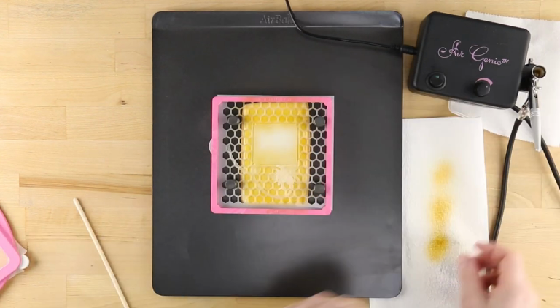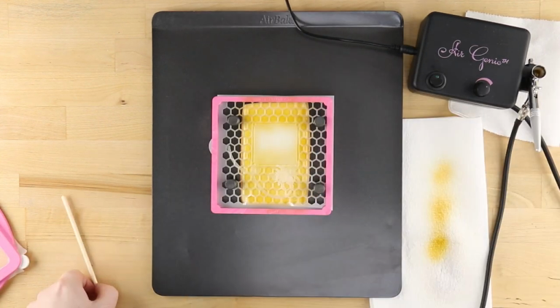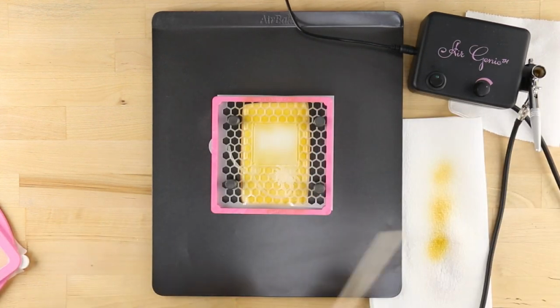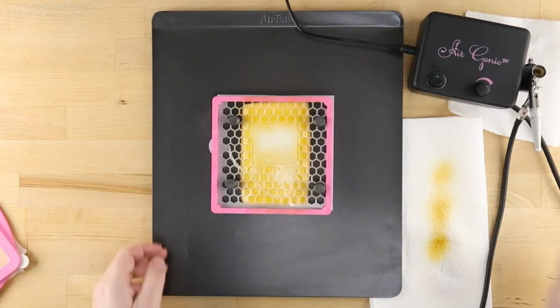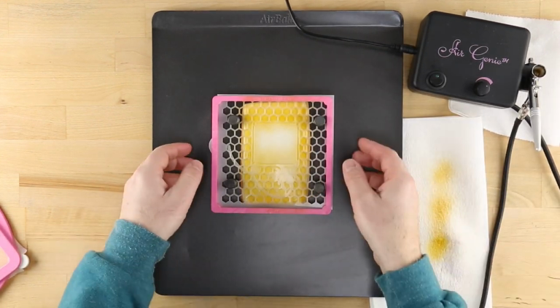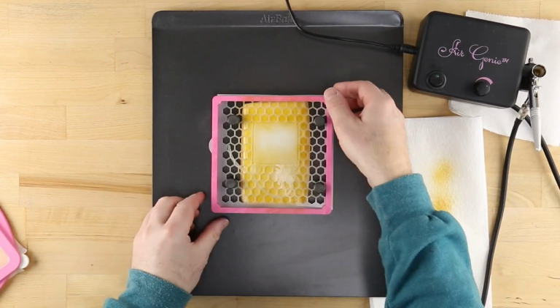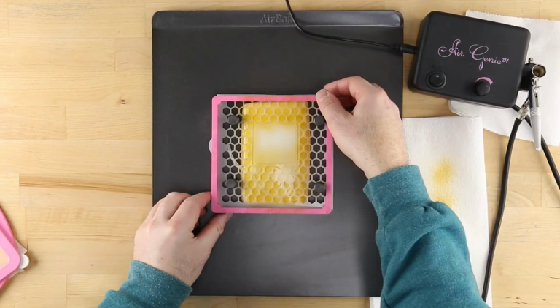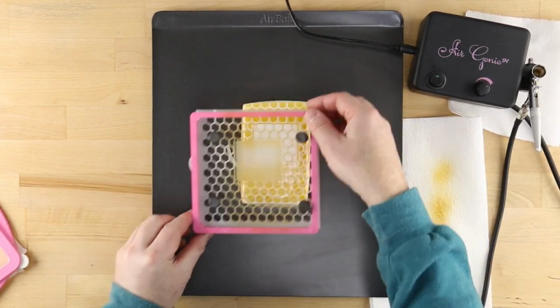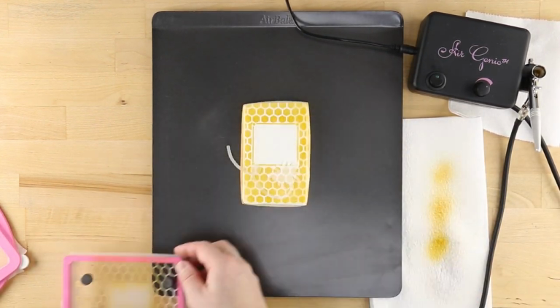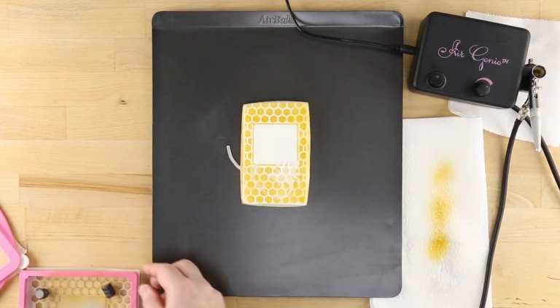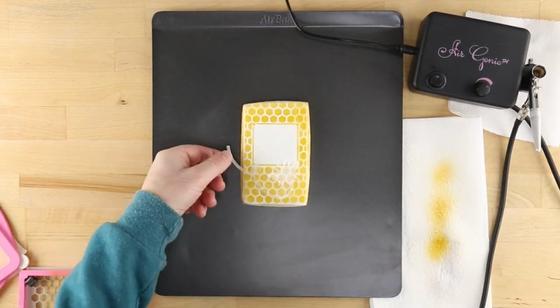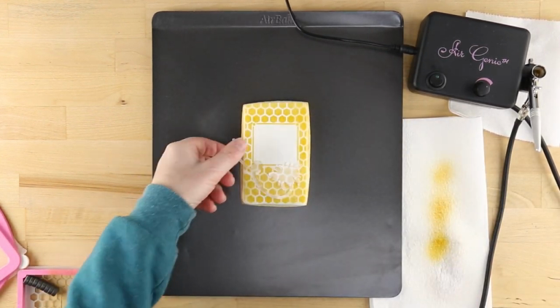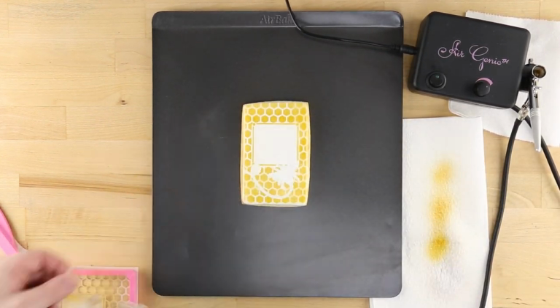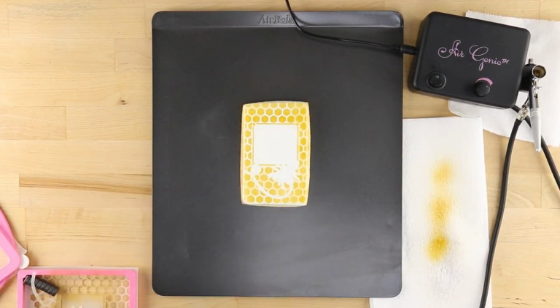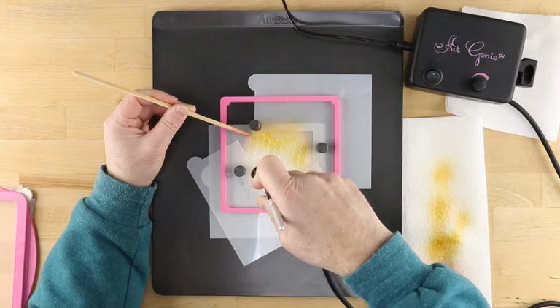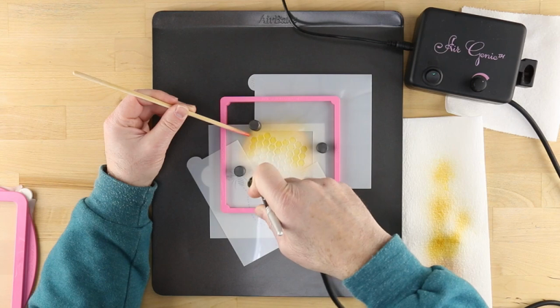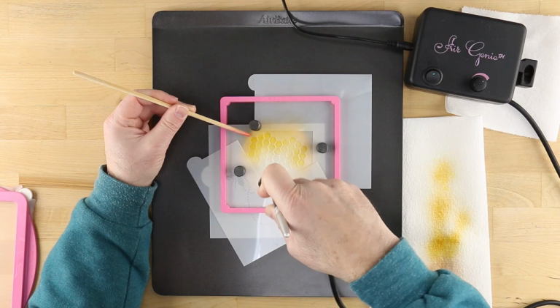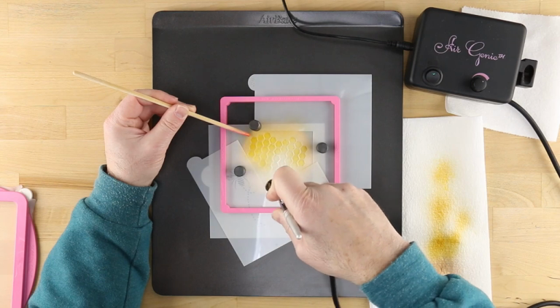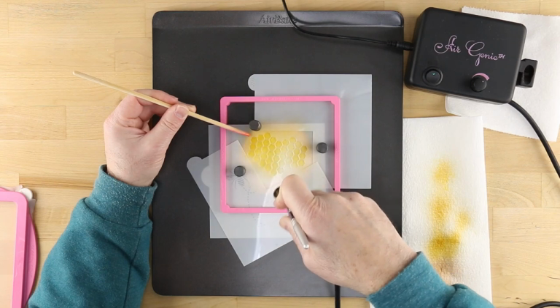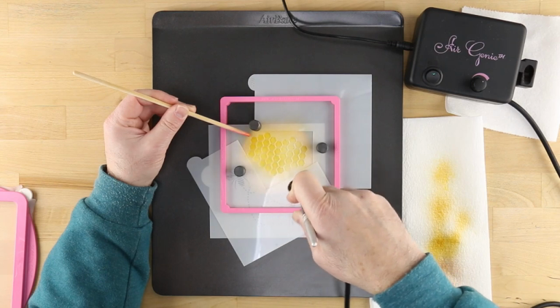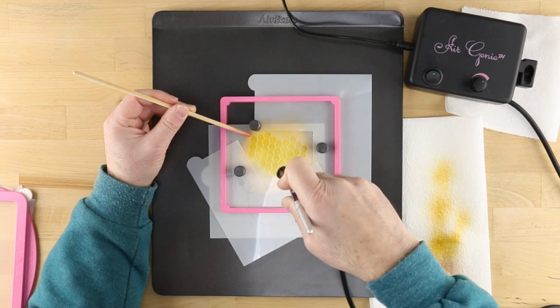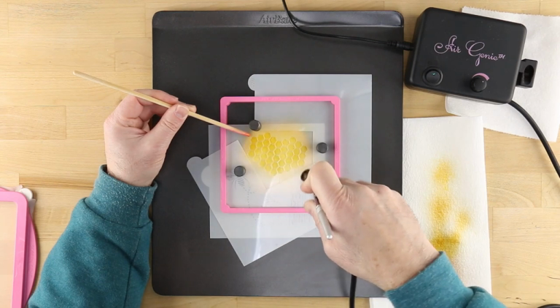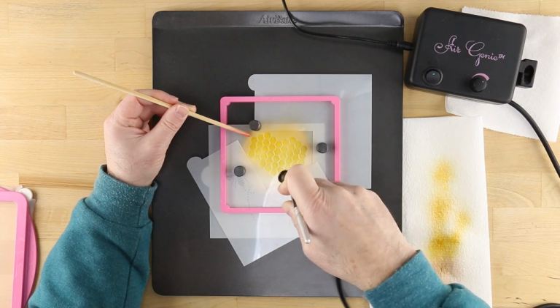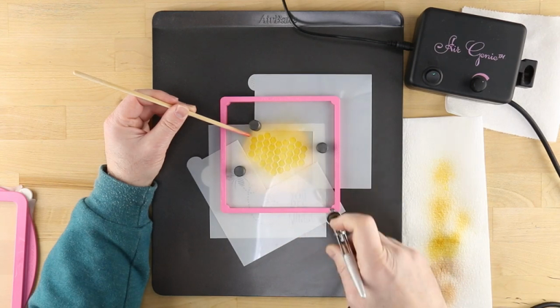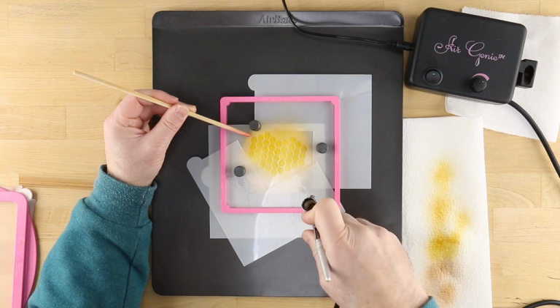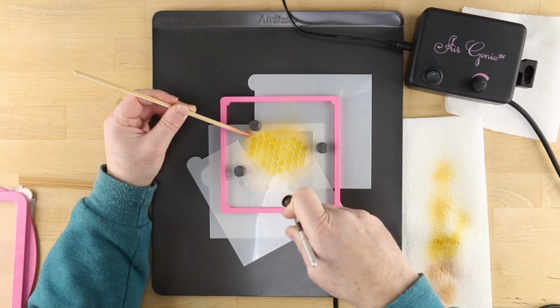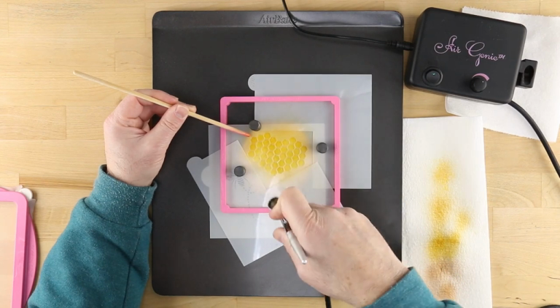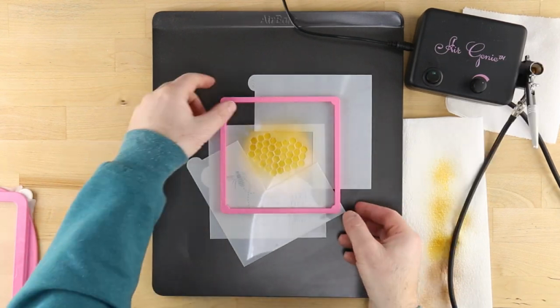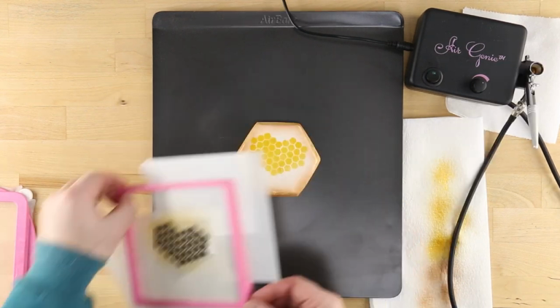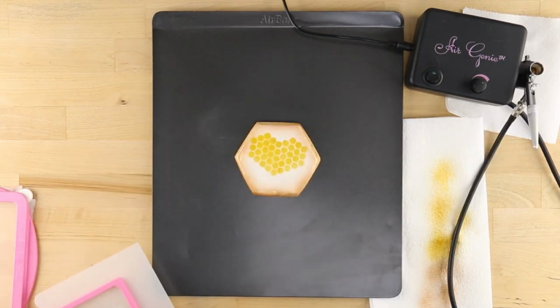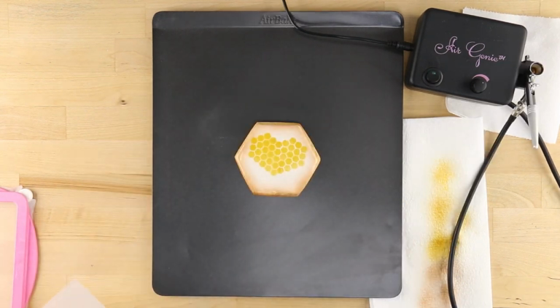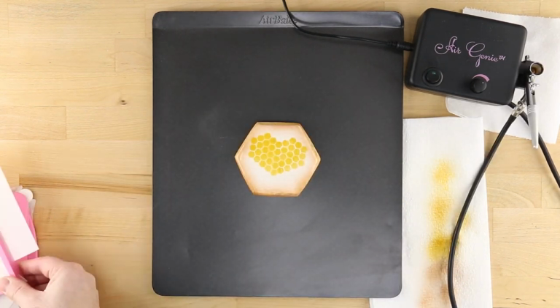In addition to the stencils shown here, you'll find more information about the tools used in this tutorial by visiting our website.